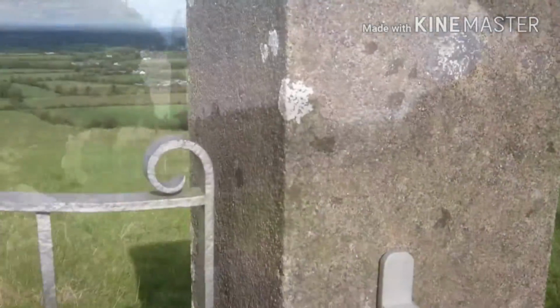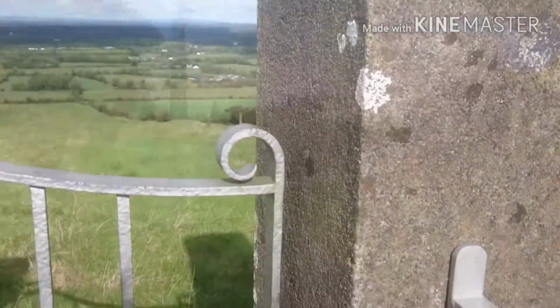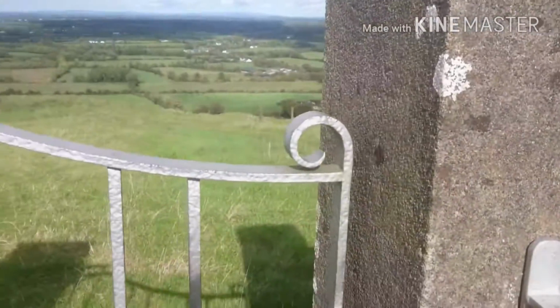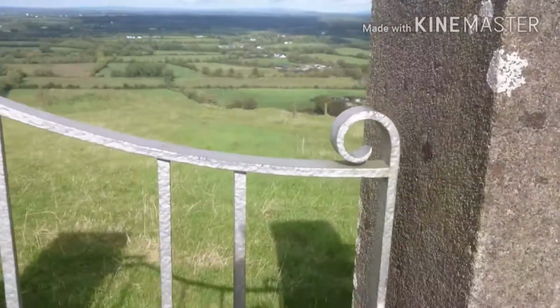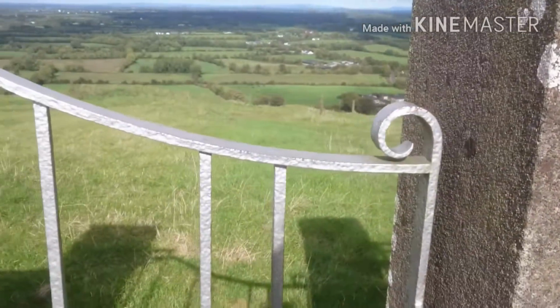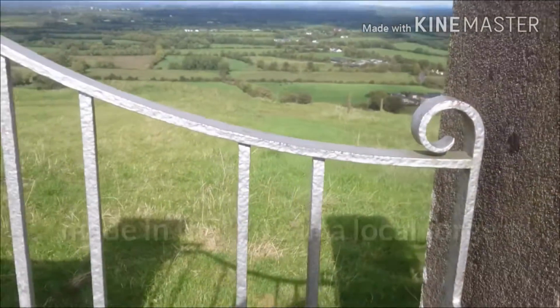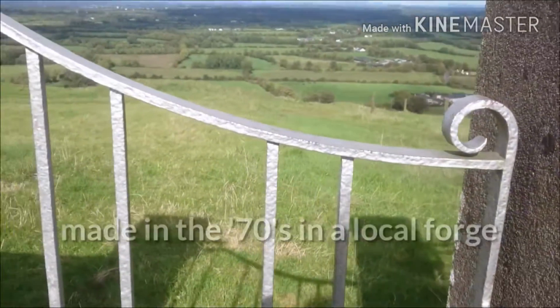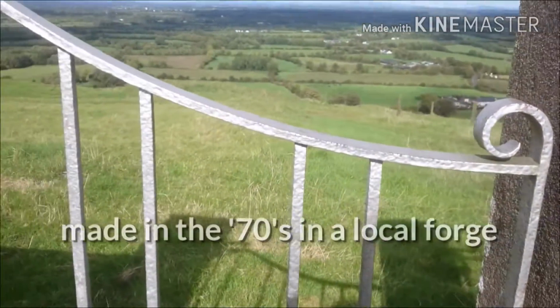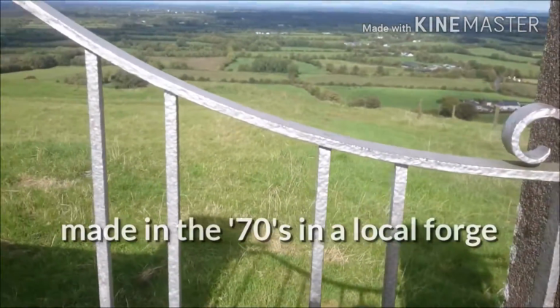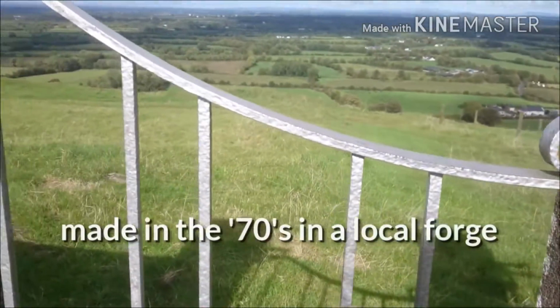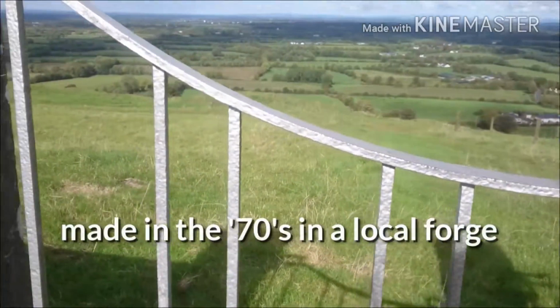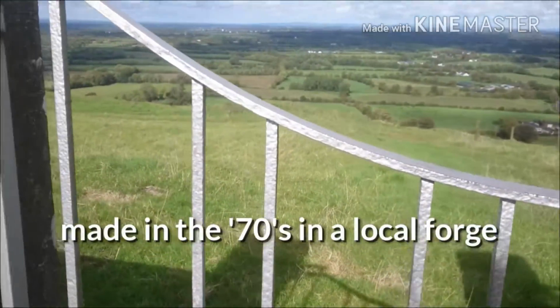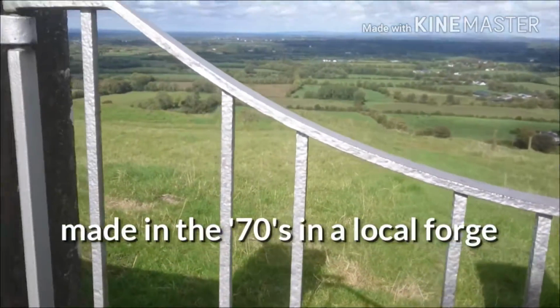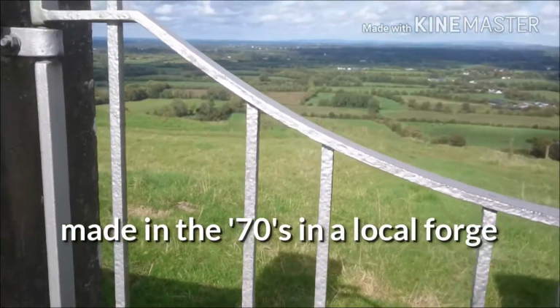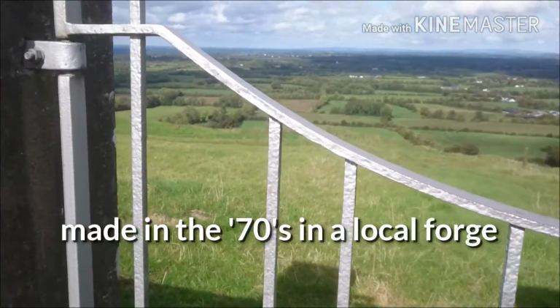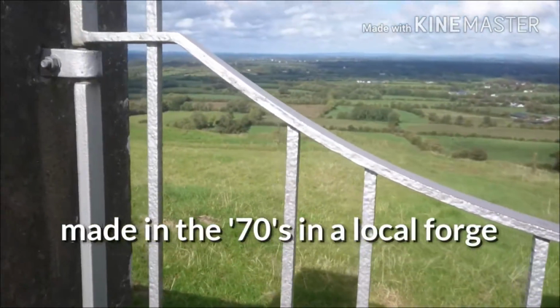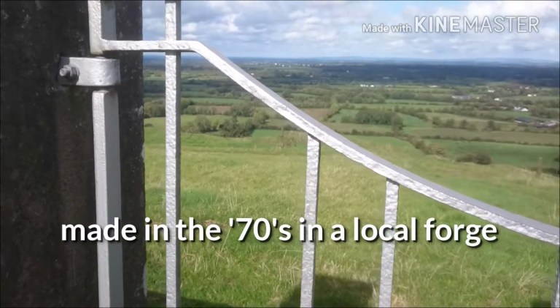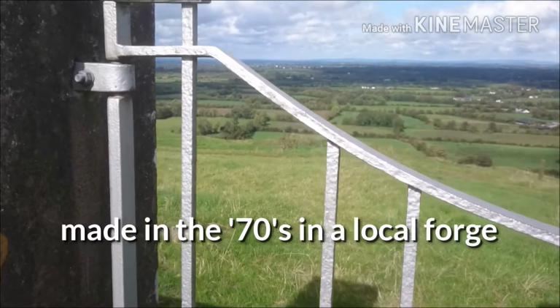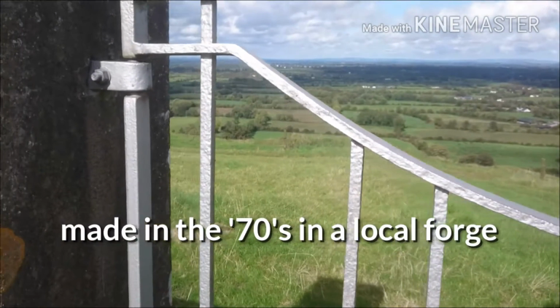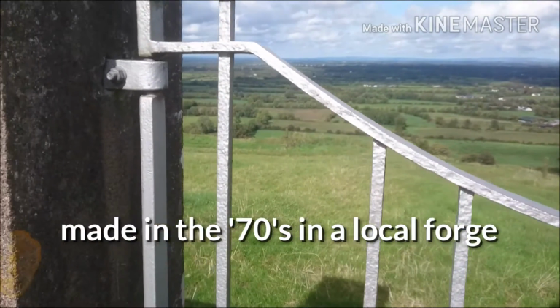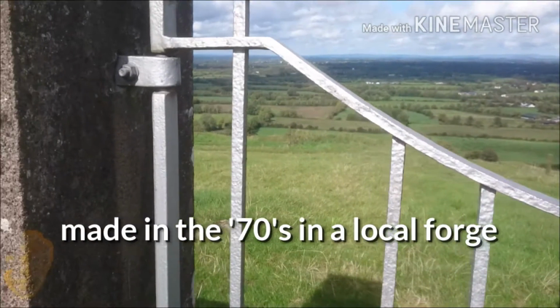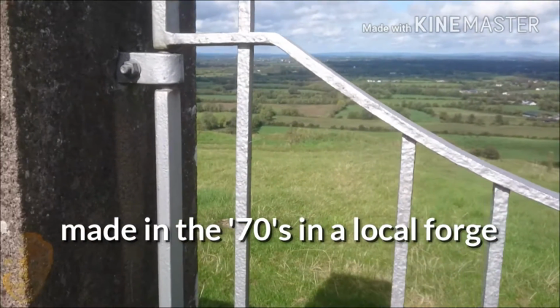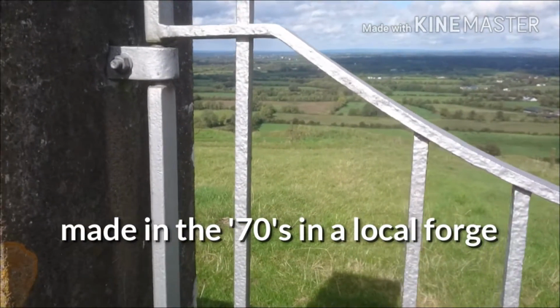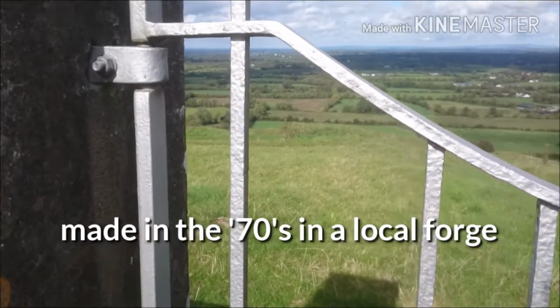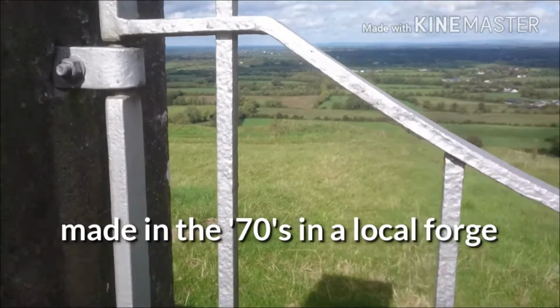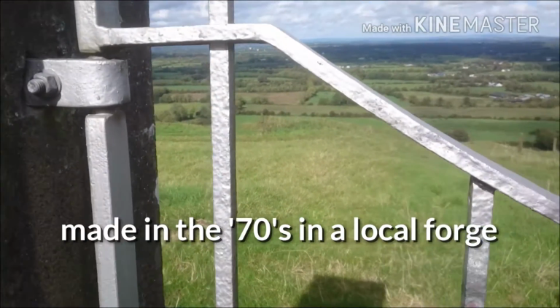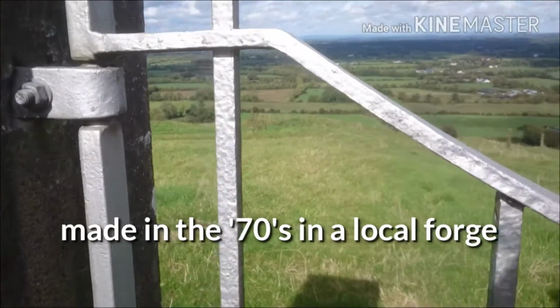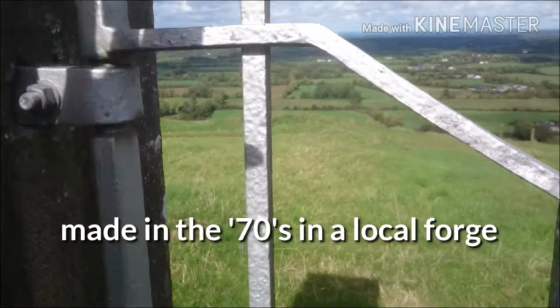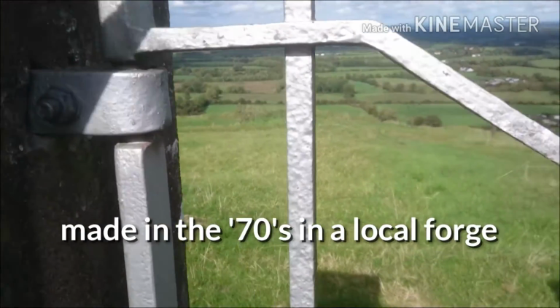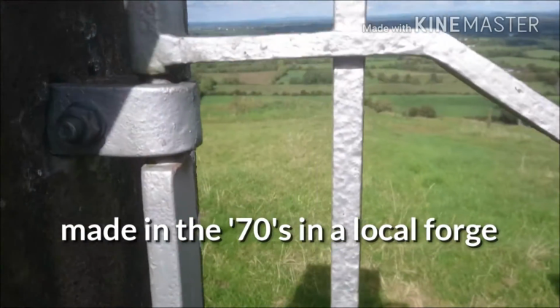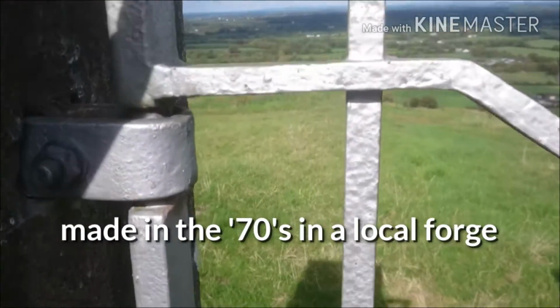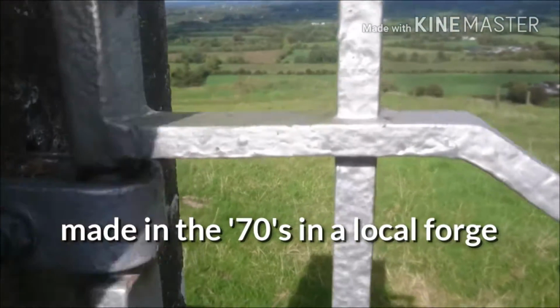I don't think these would be the old gates, but they didn't weld them — they forged them.